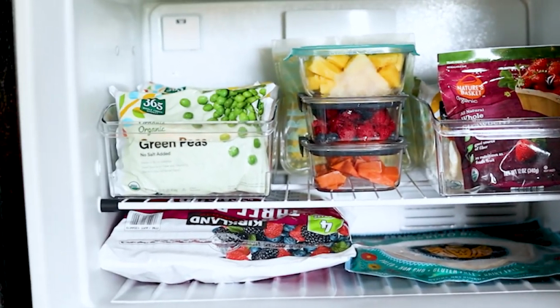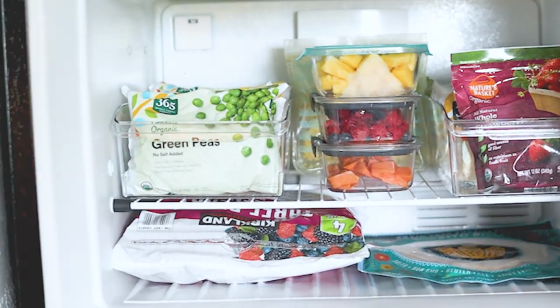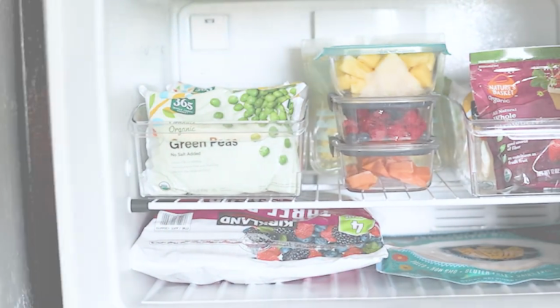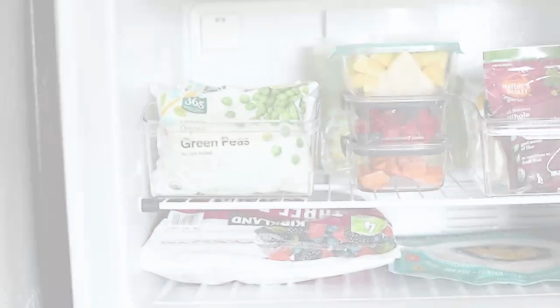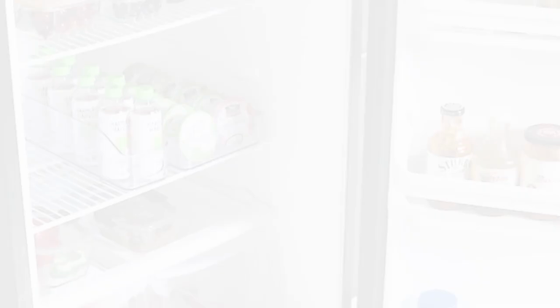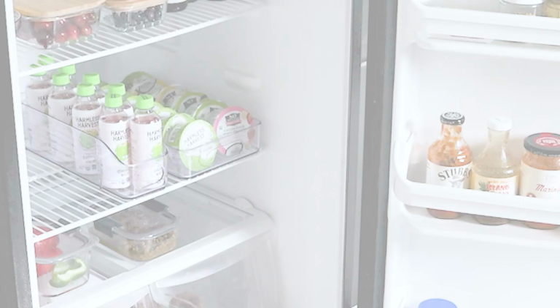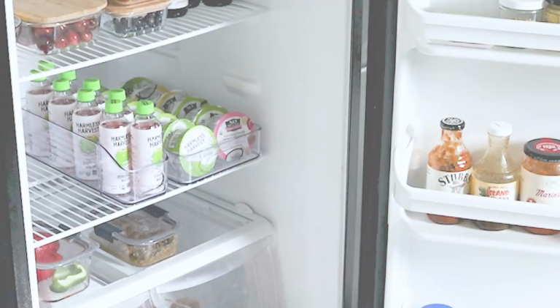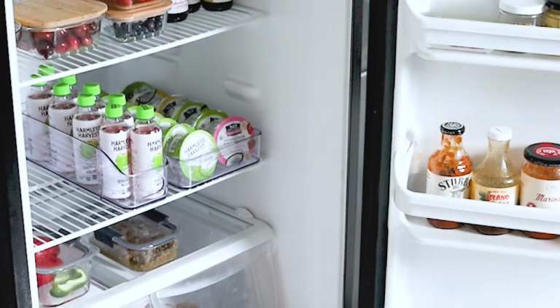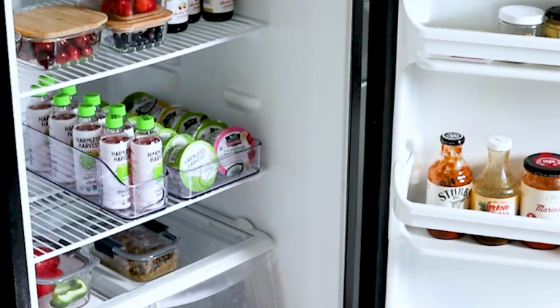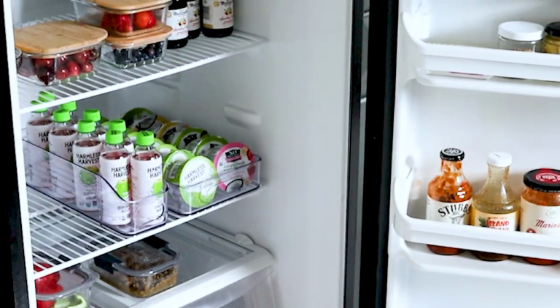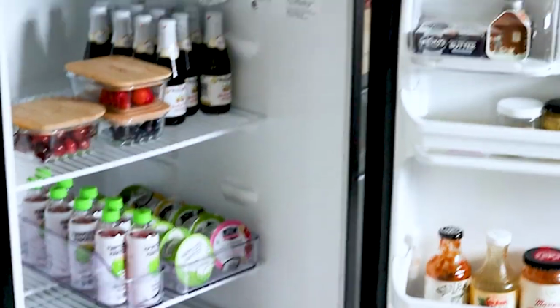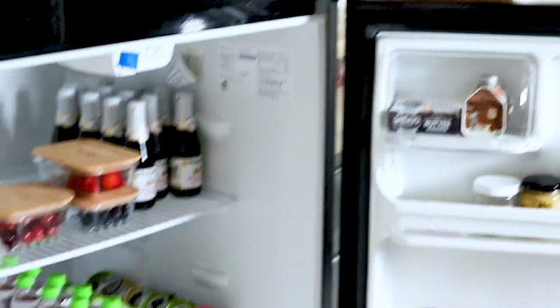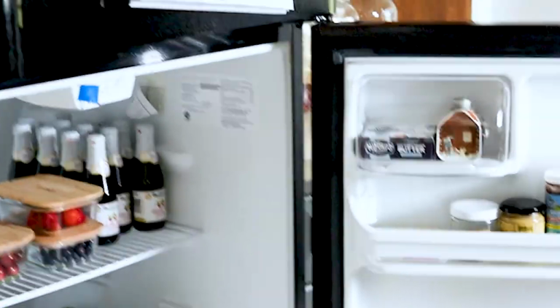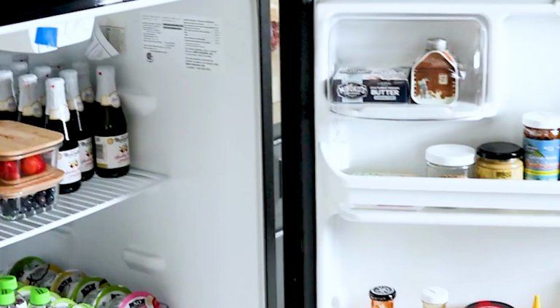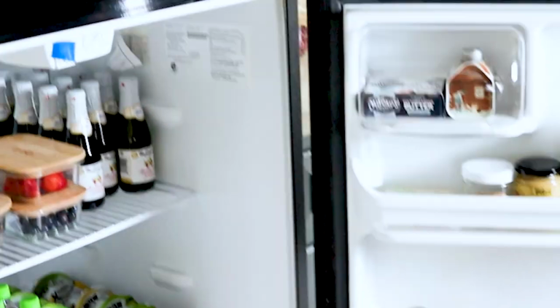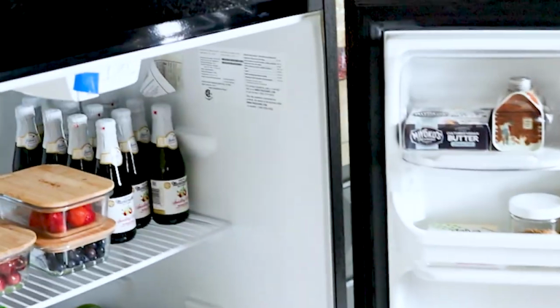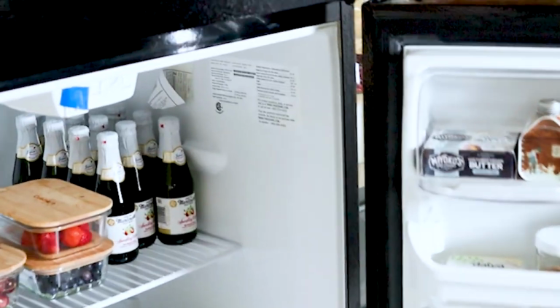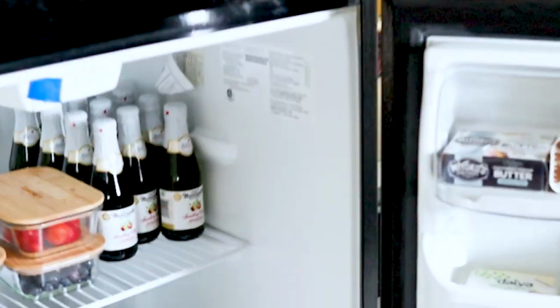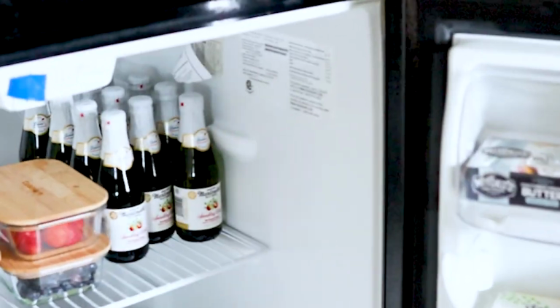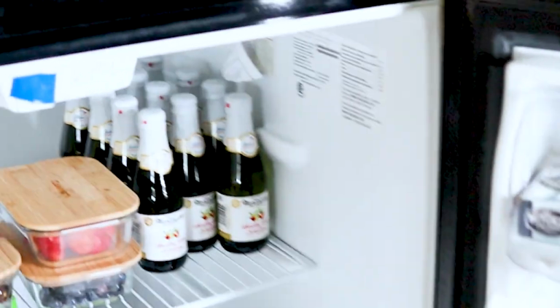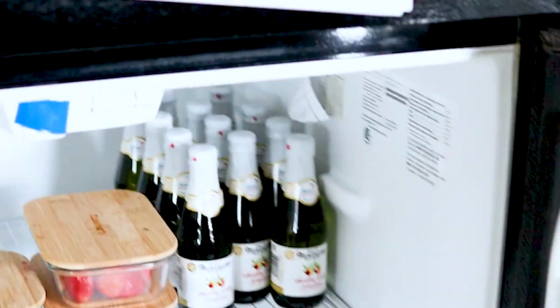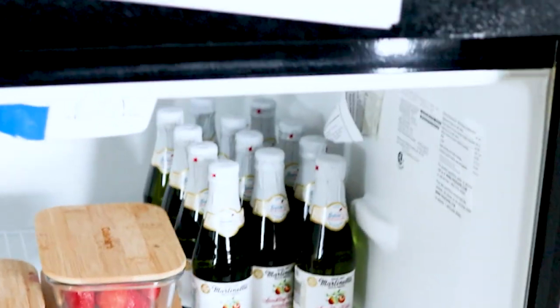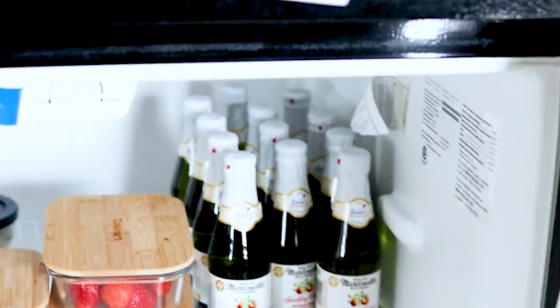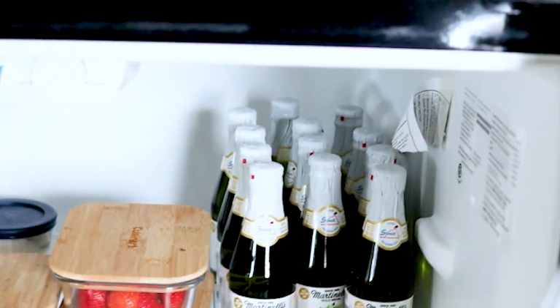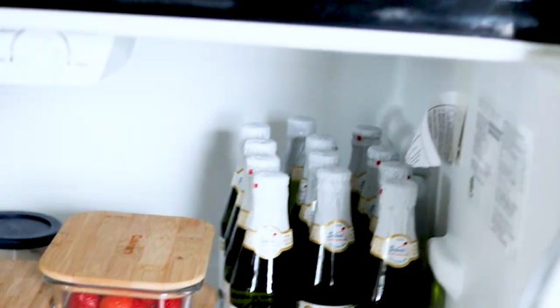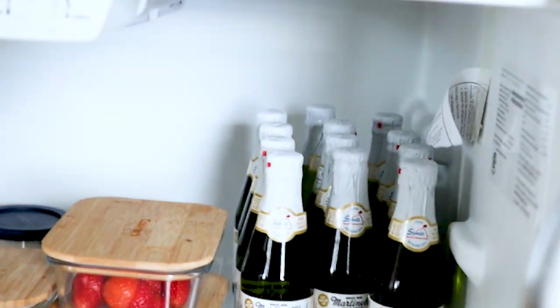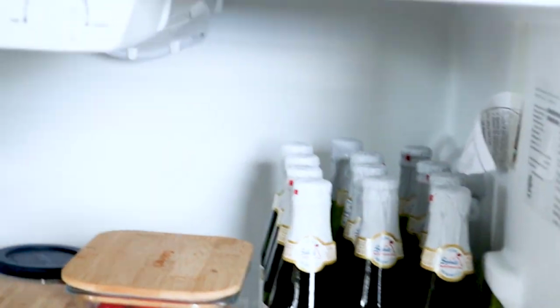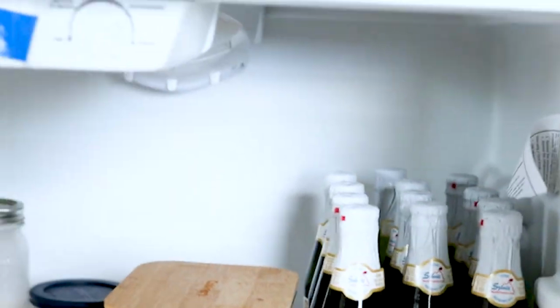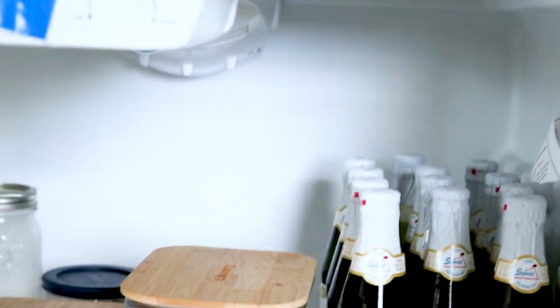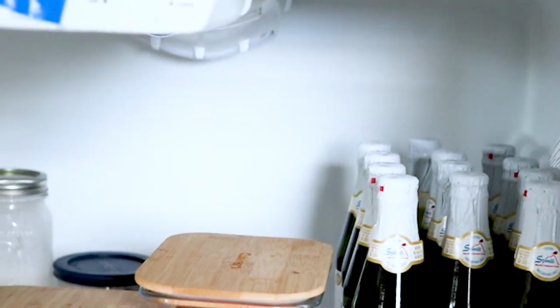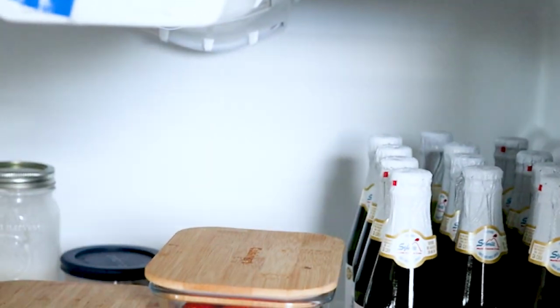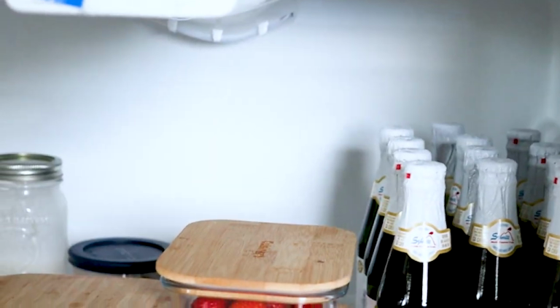Here's just a little recap of the fridge as well. Thank you guys so much for watching — I'll see you guys in my next video.